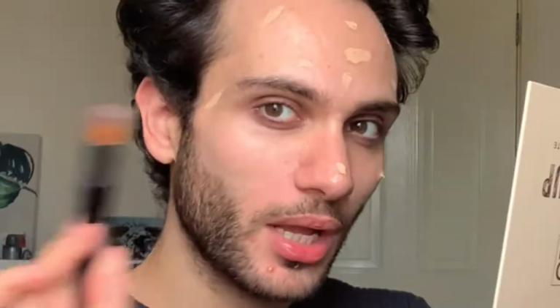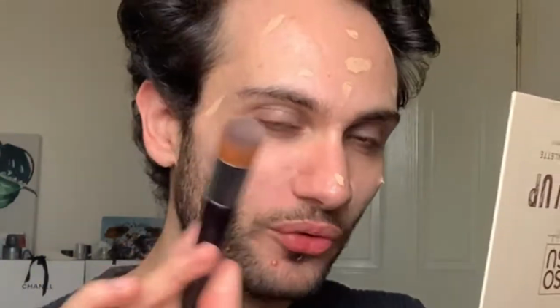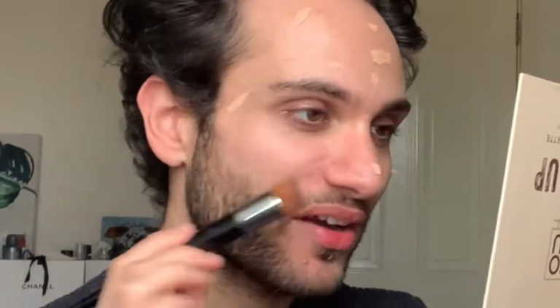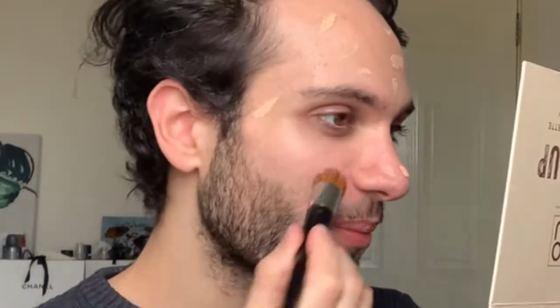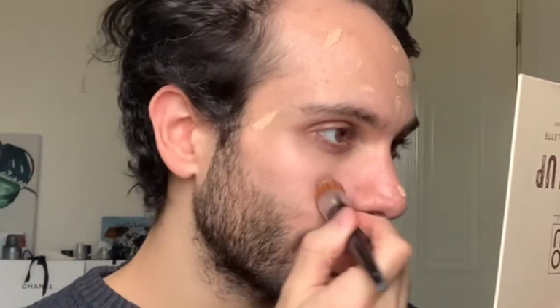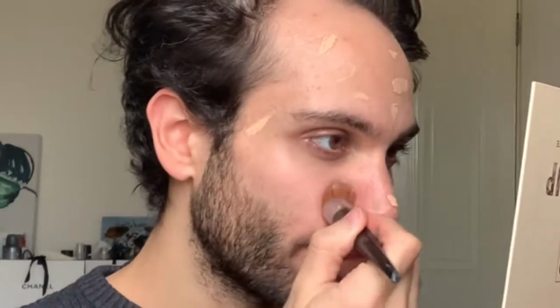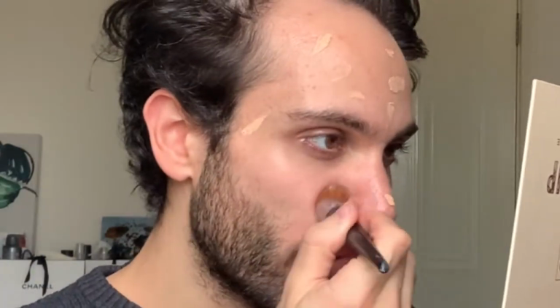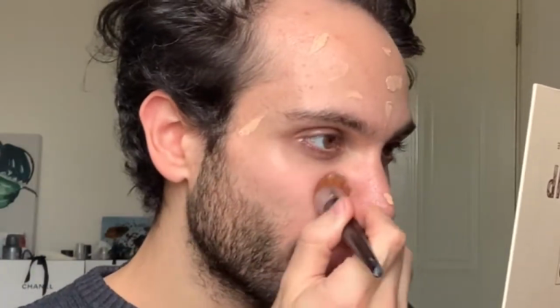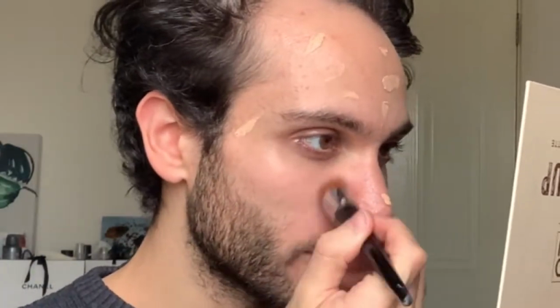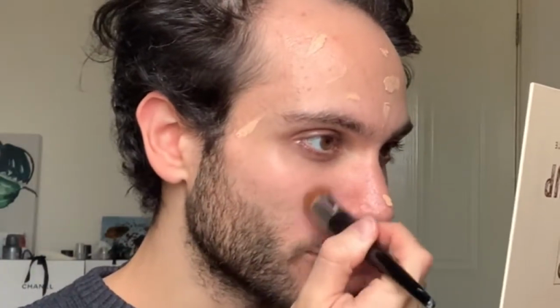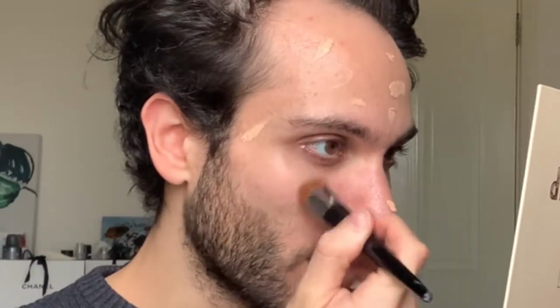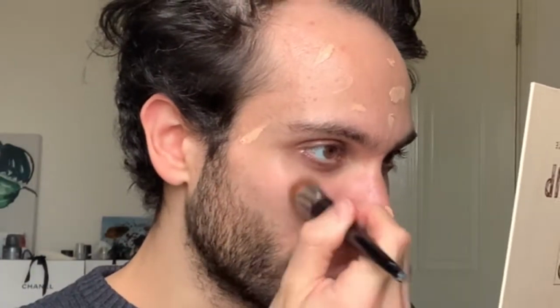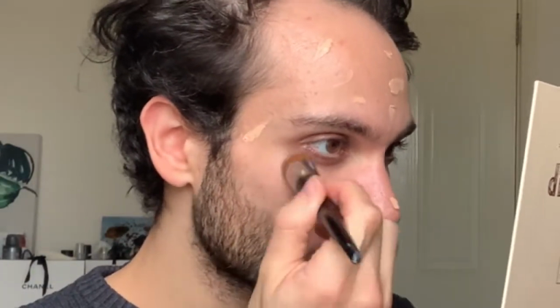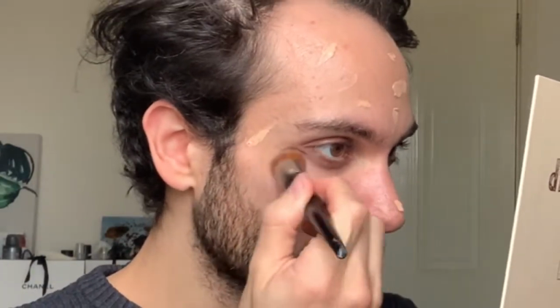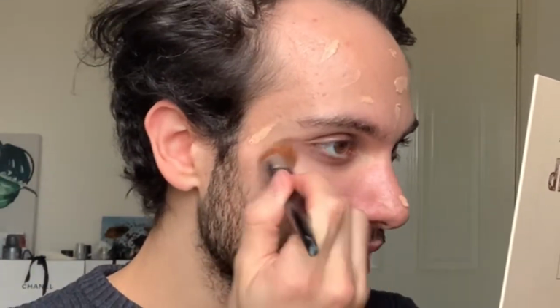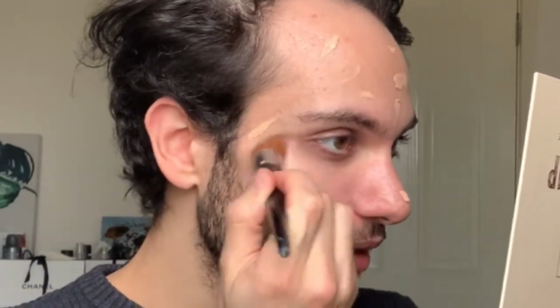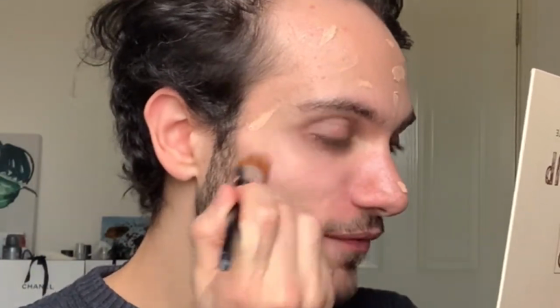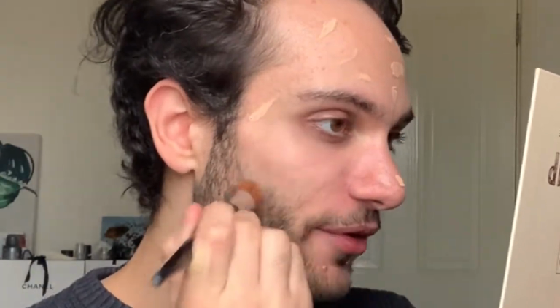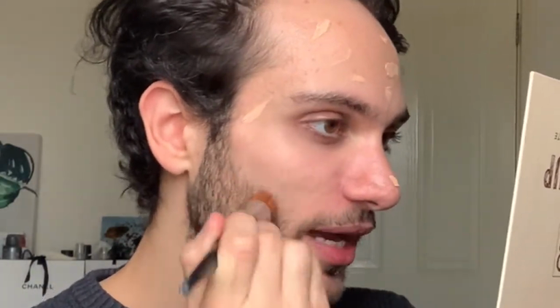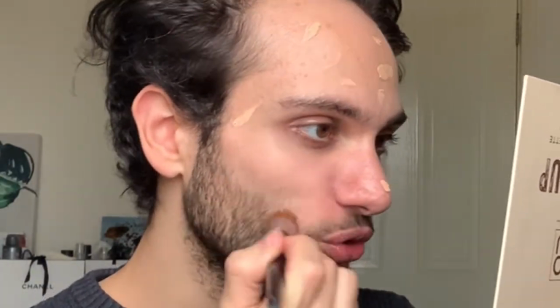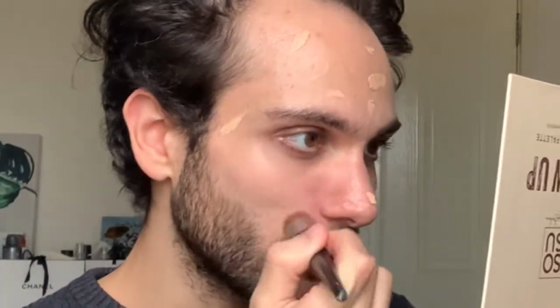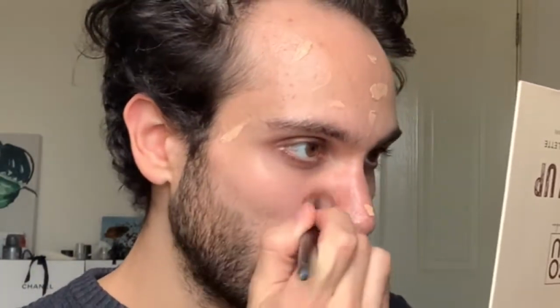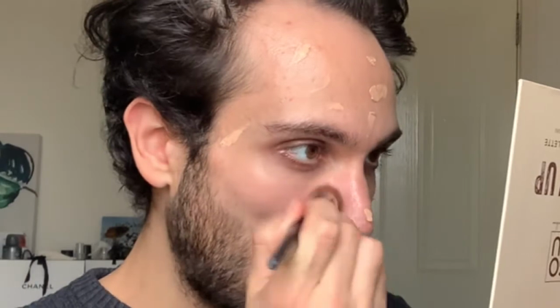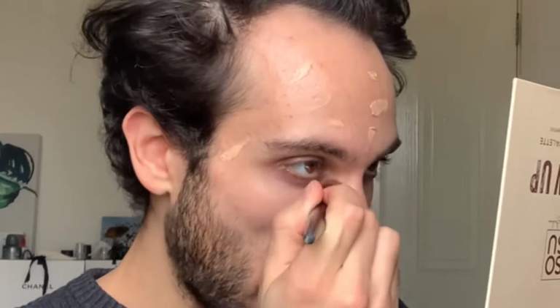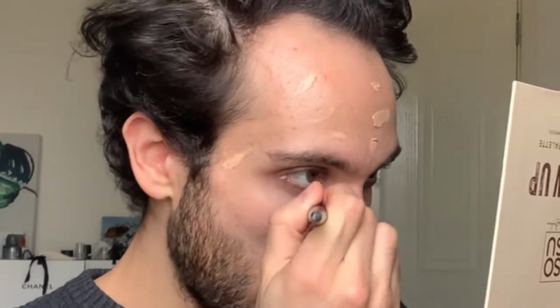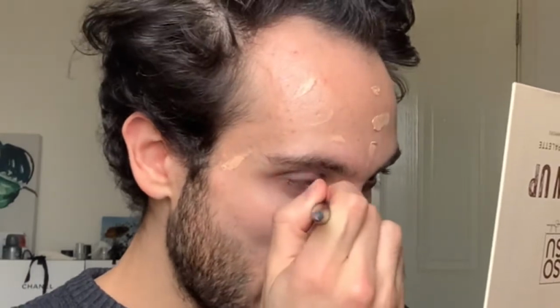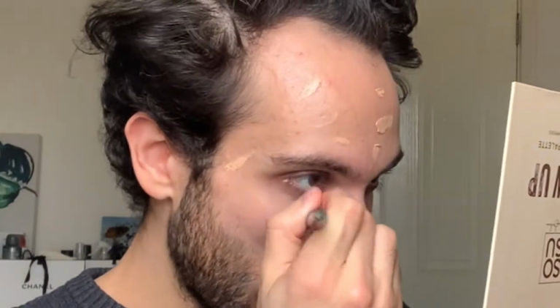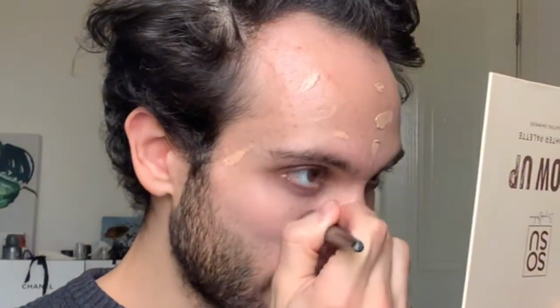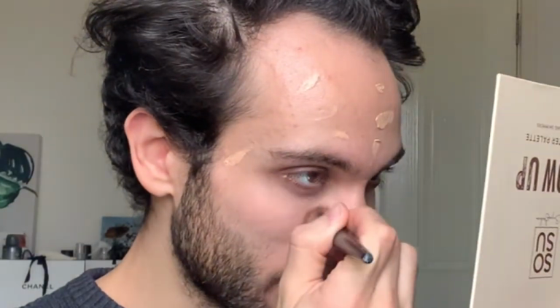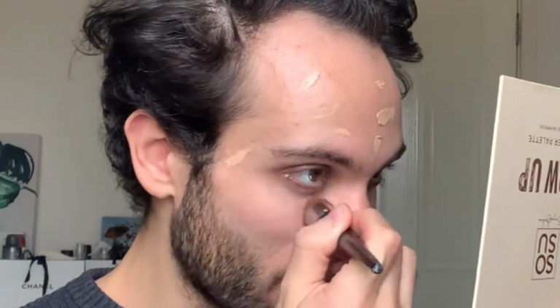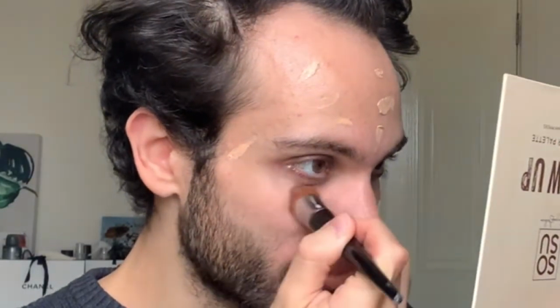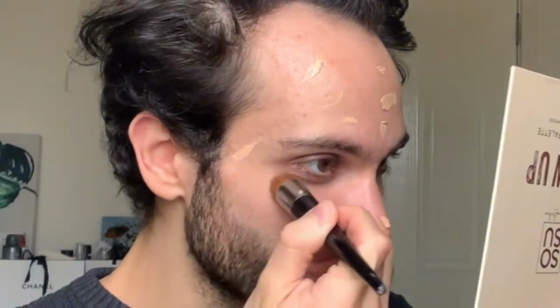Right off the bat — very, very sheer coverage, very natural looking, and I'm obsessed.